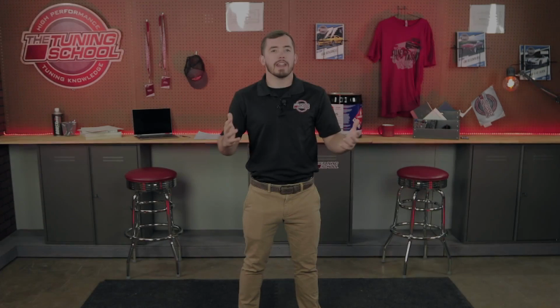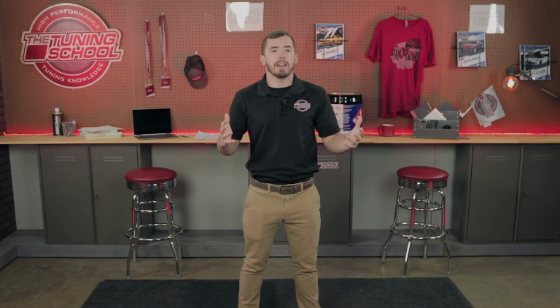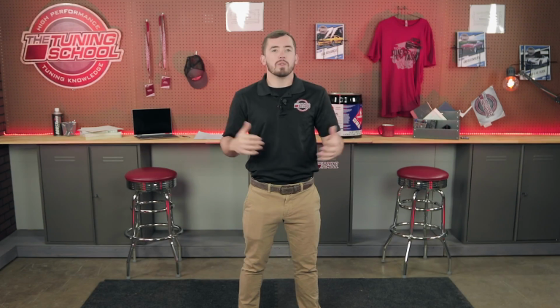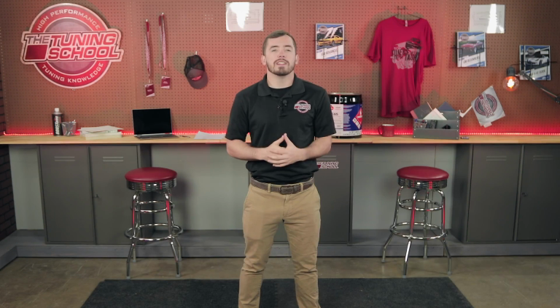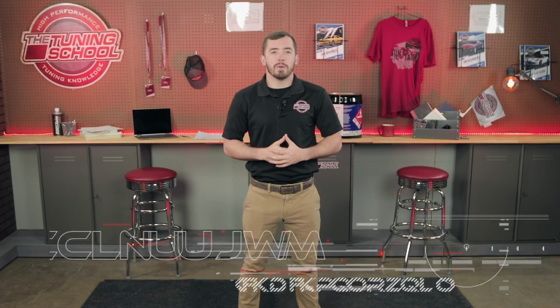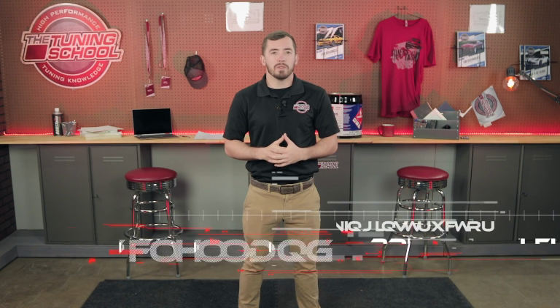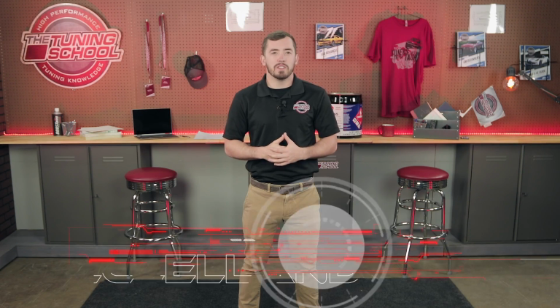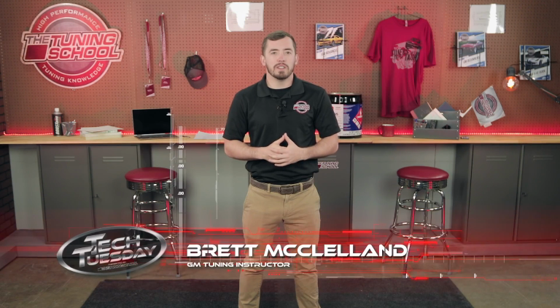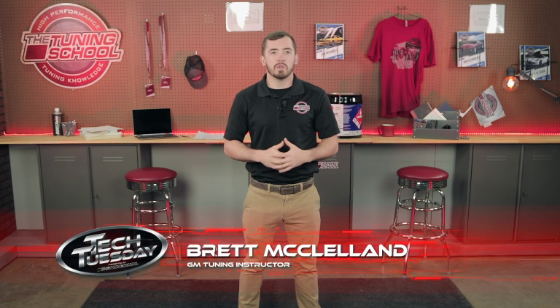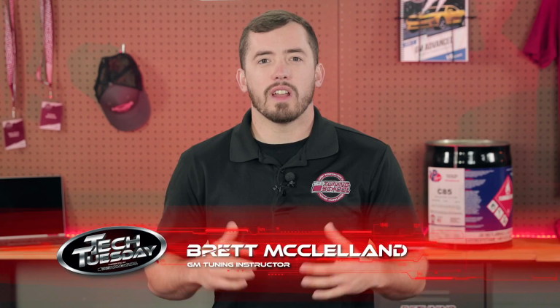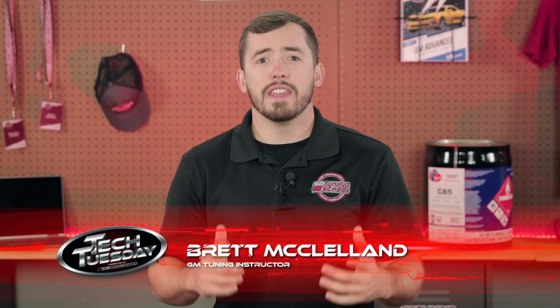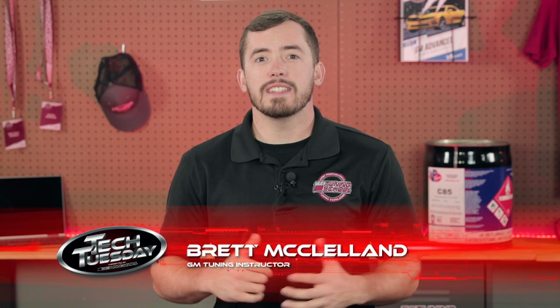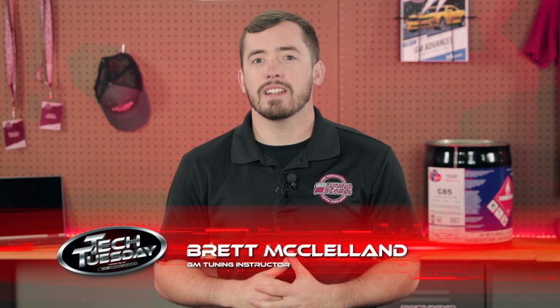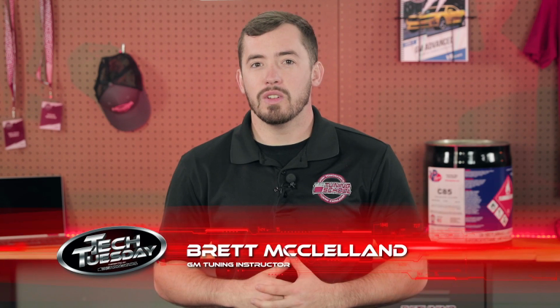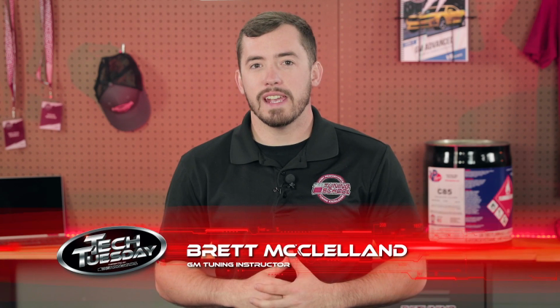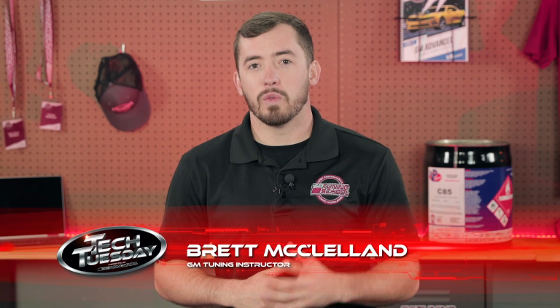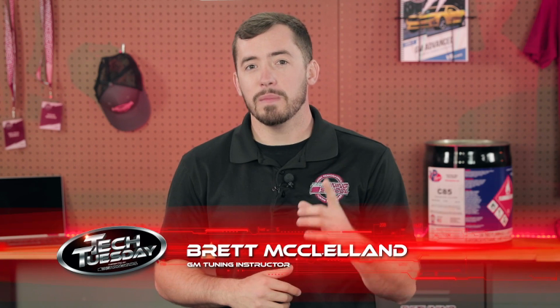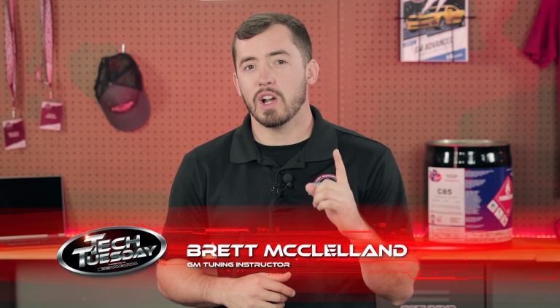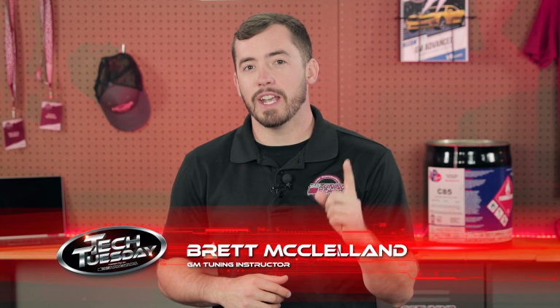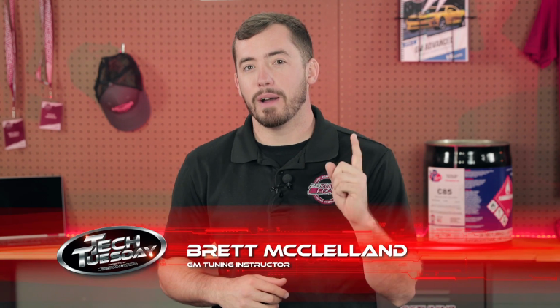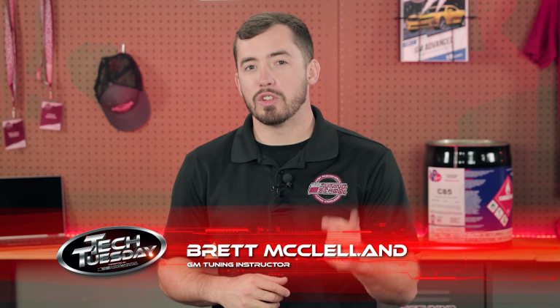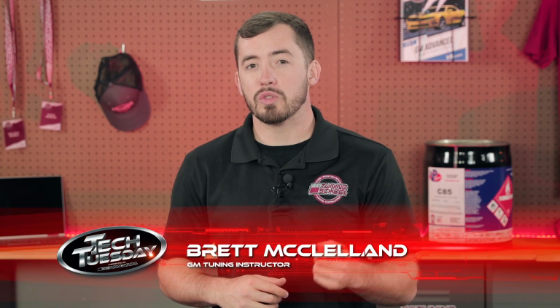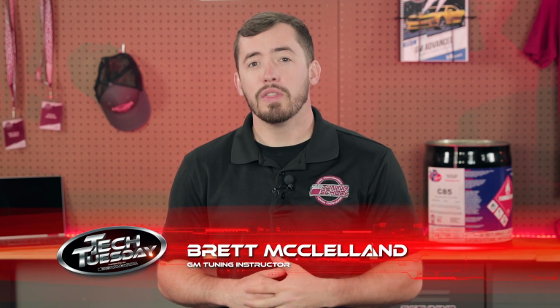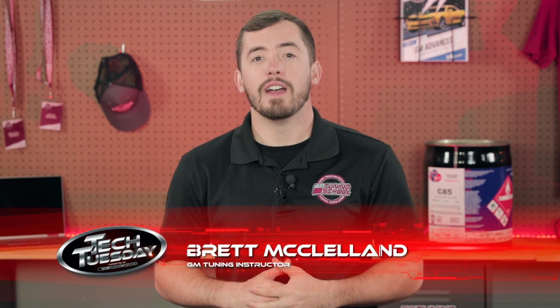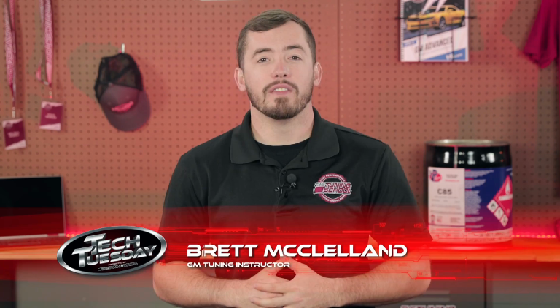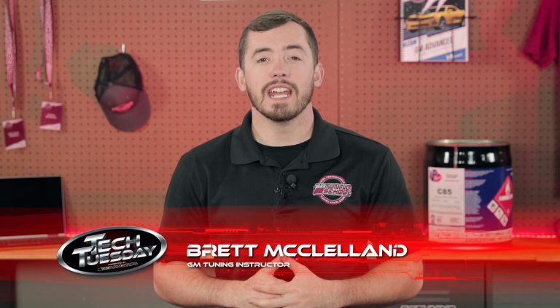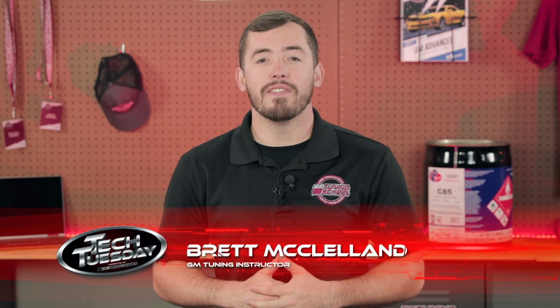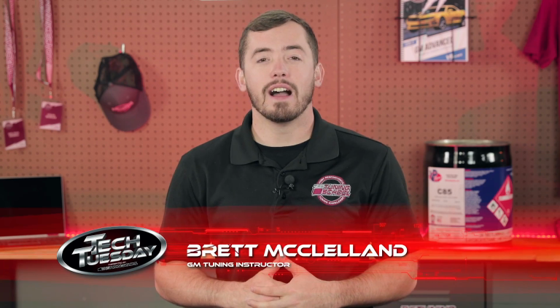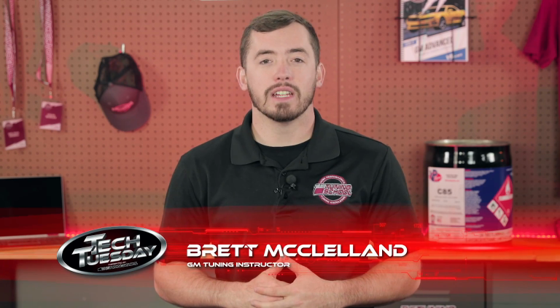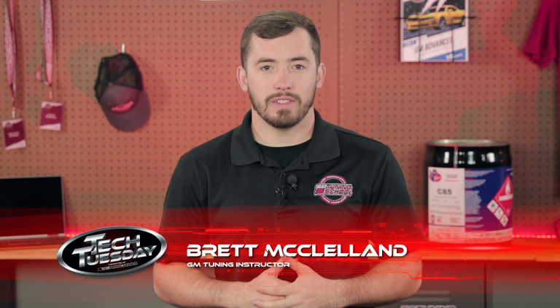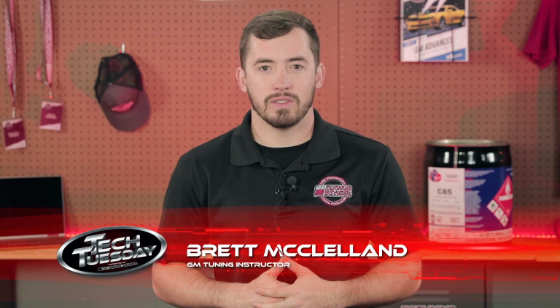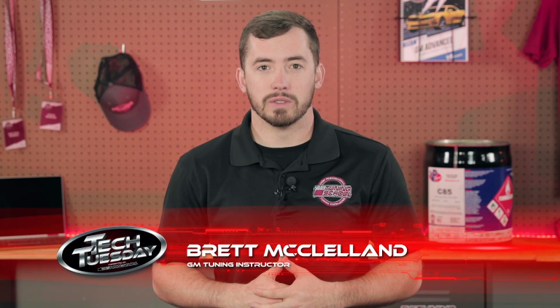Hey everyone, it's Brett here with The Tuning School, and on this Tech Tuesday, we're going to be talking about the truth of E85 and FlexFuel.